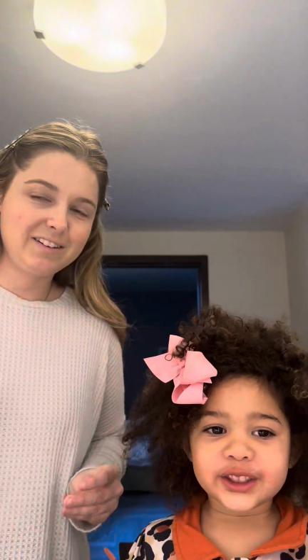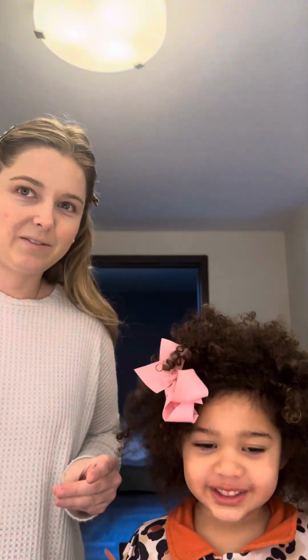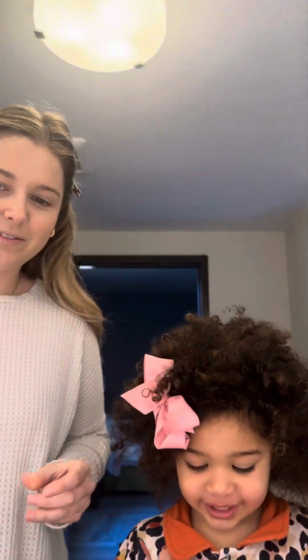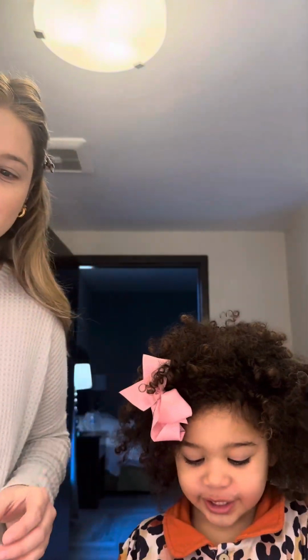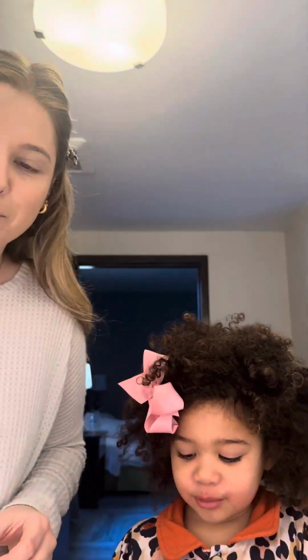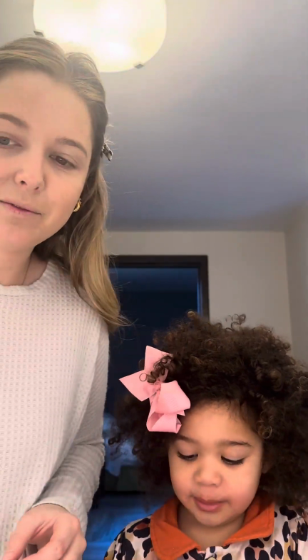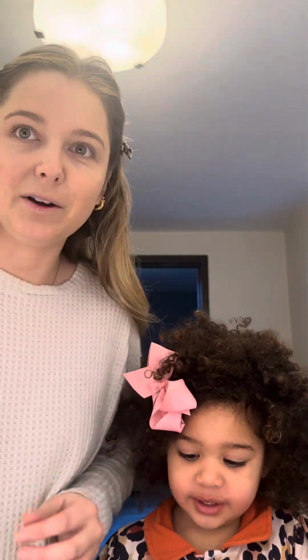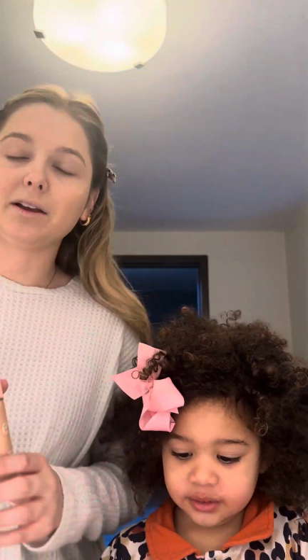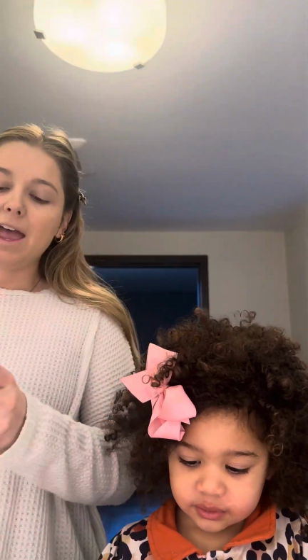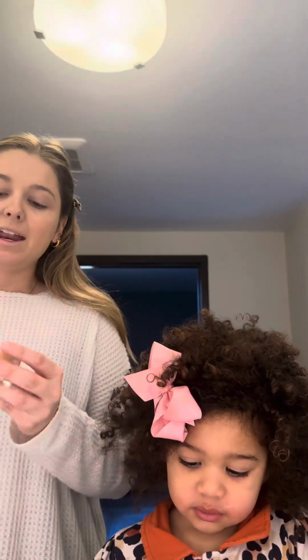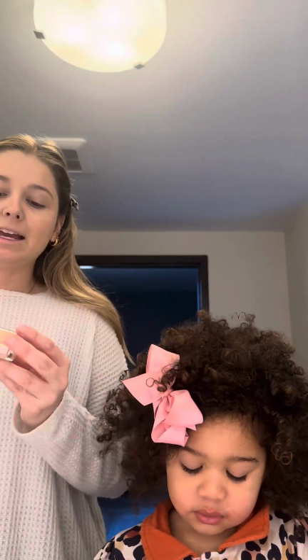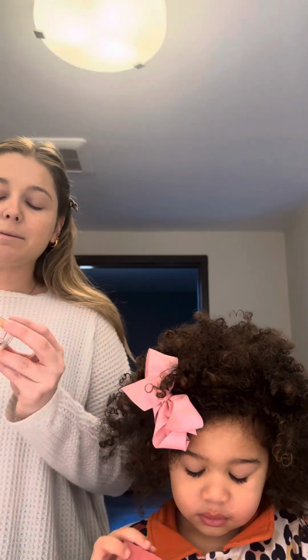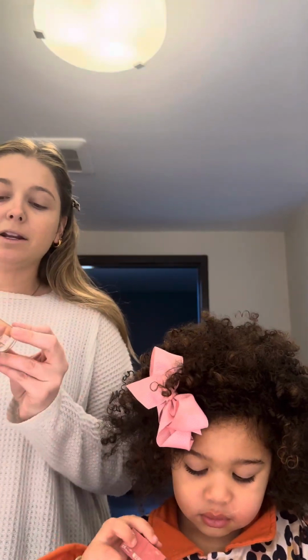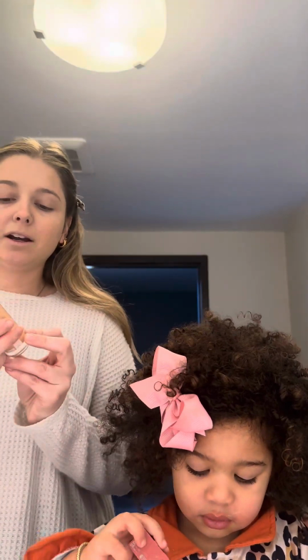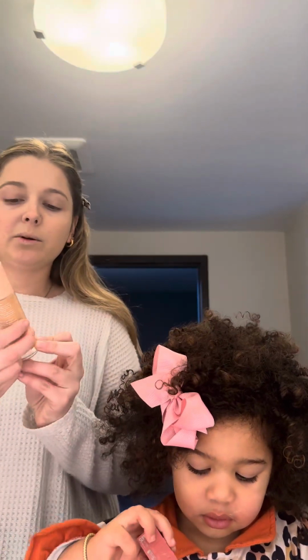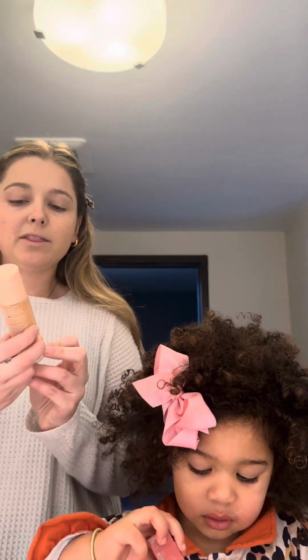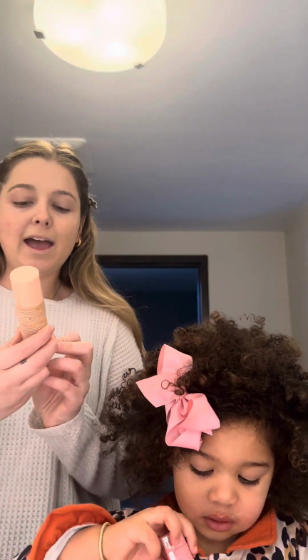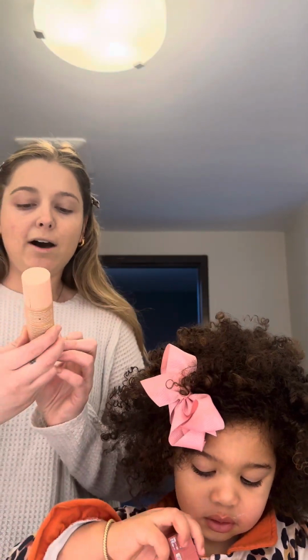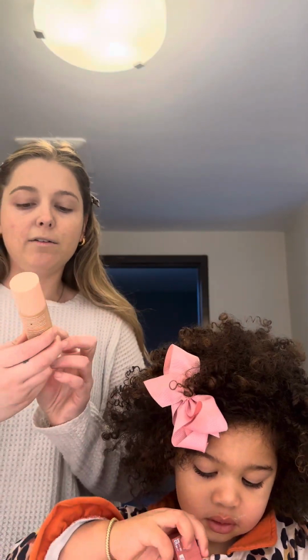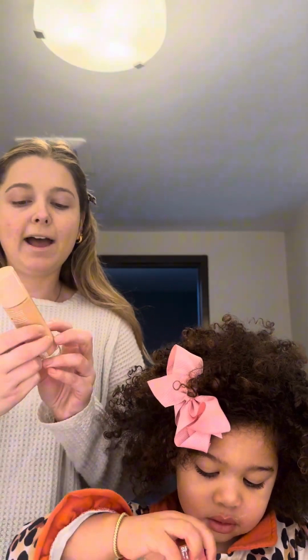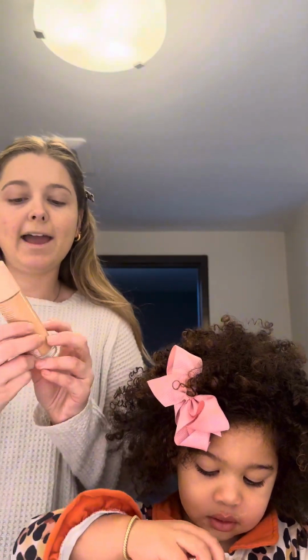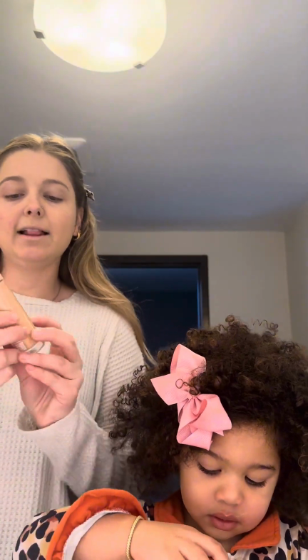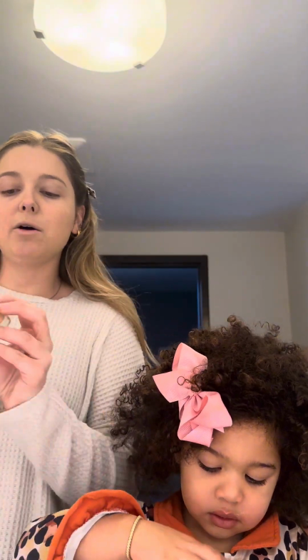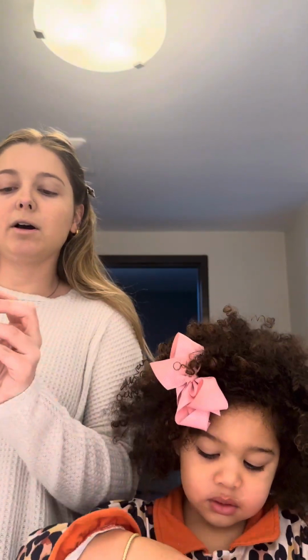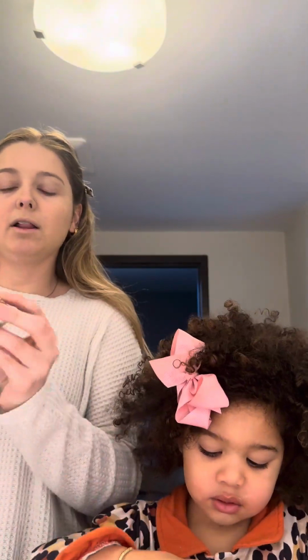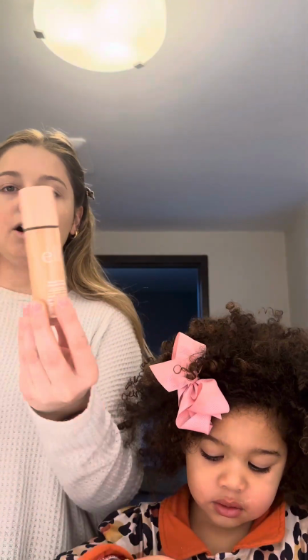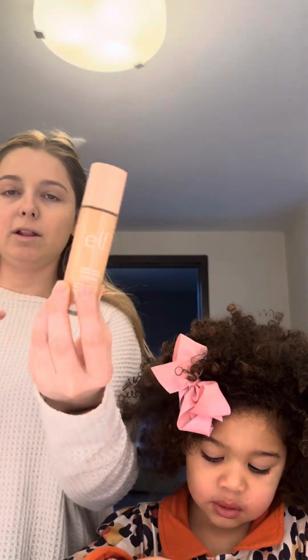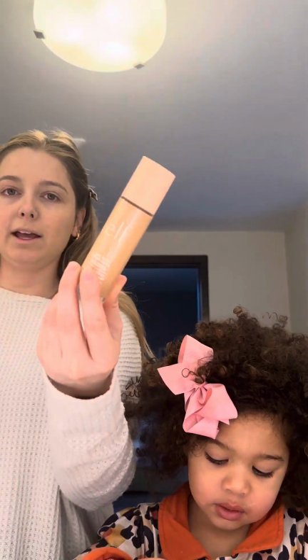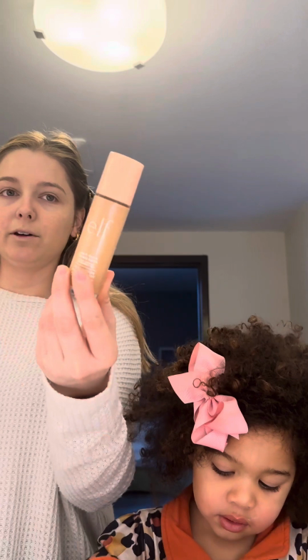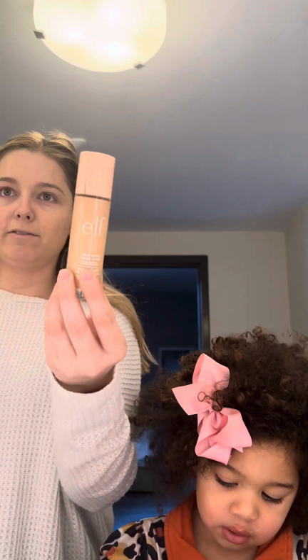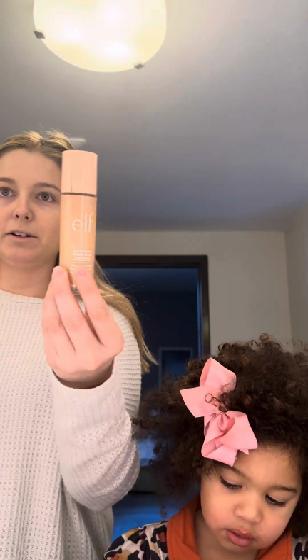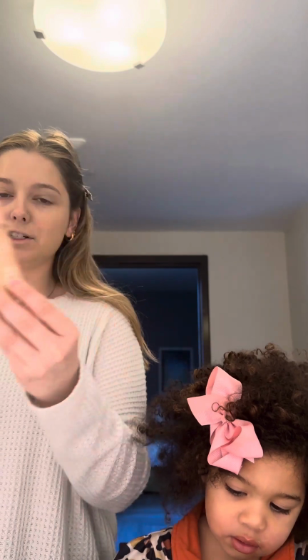Thank you, mommy. You're welcome. Next I'm going to go in with the Elf Halo Glow Liquid Filter.